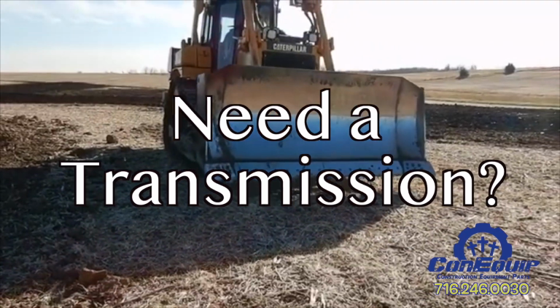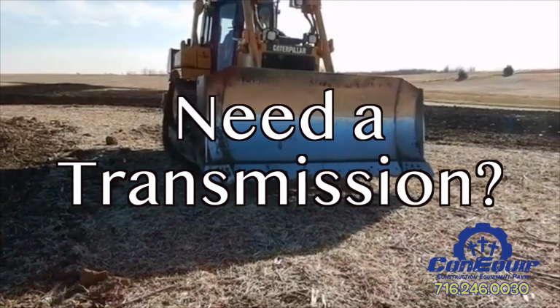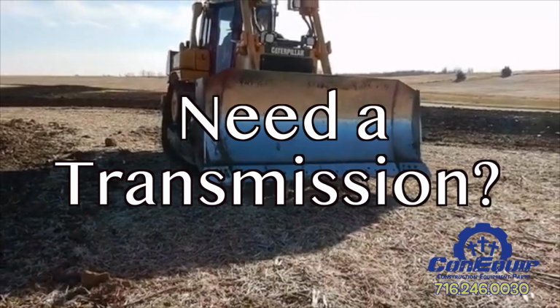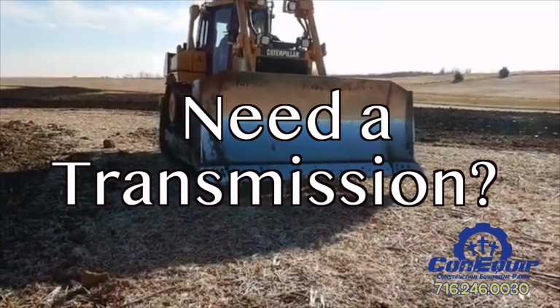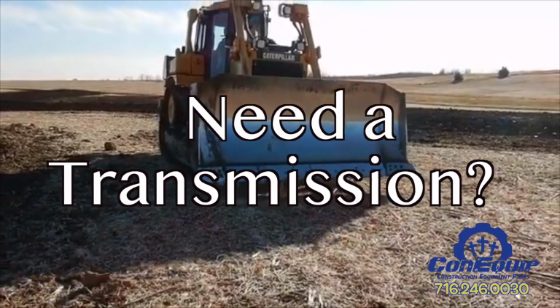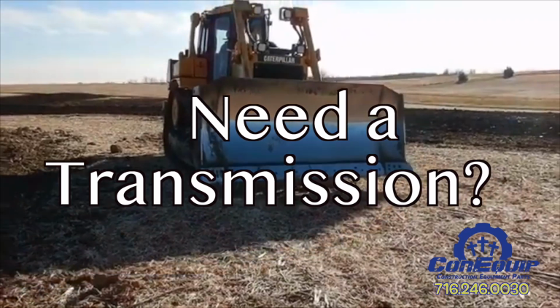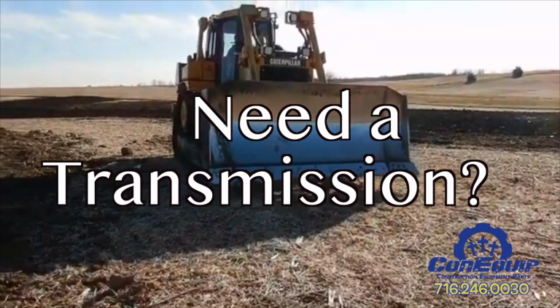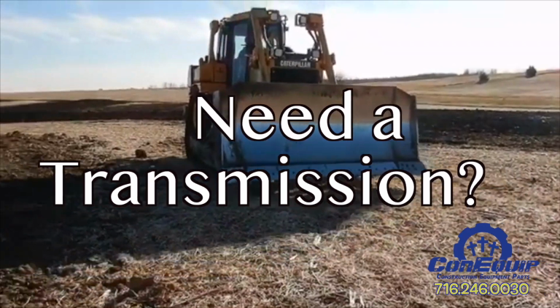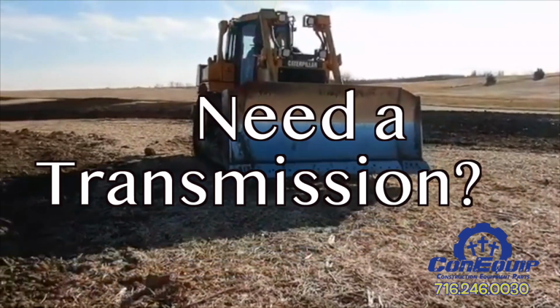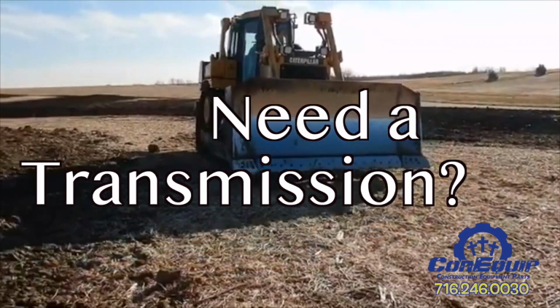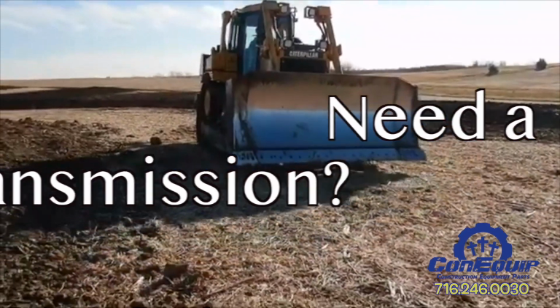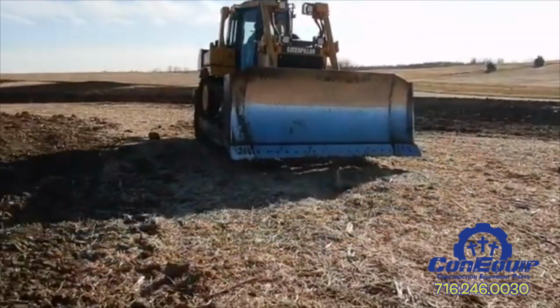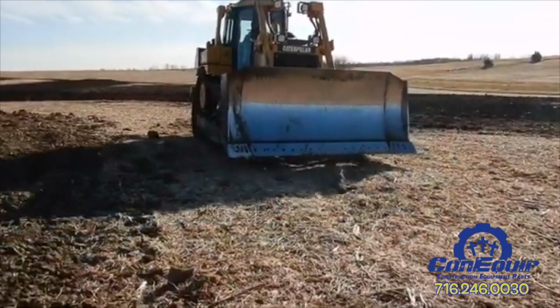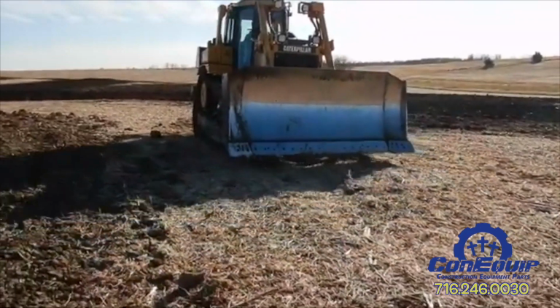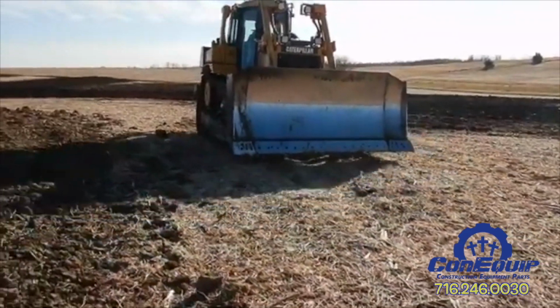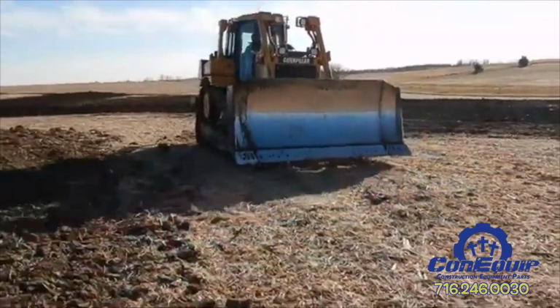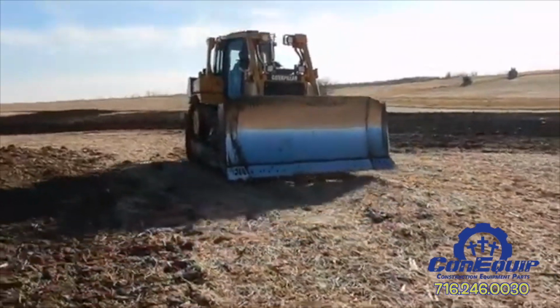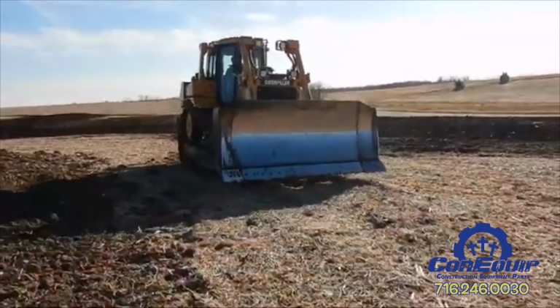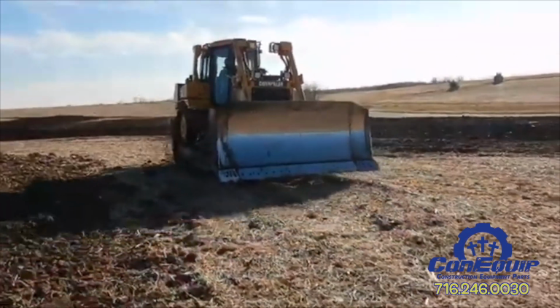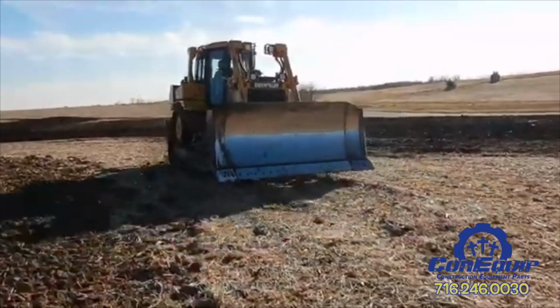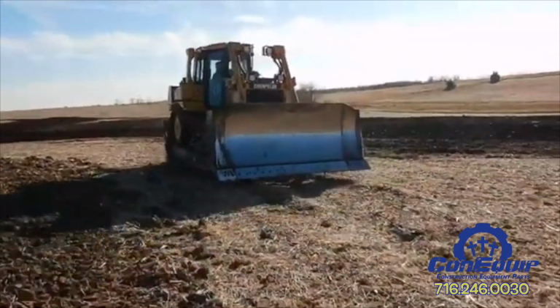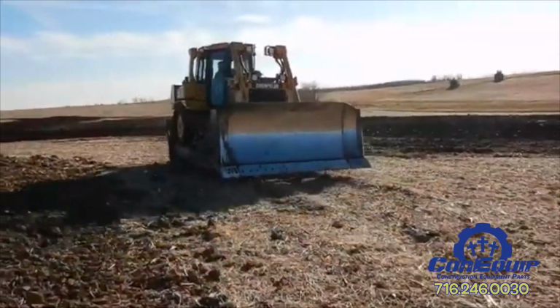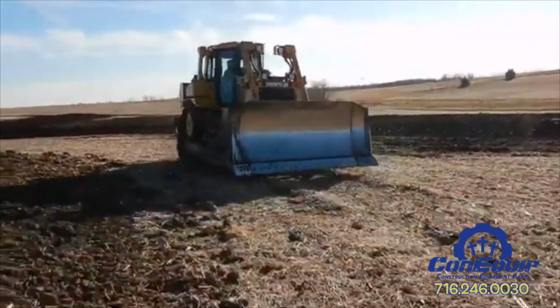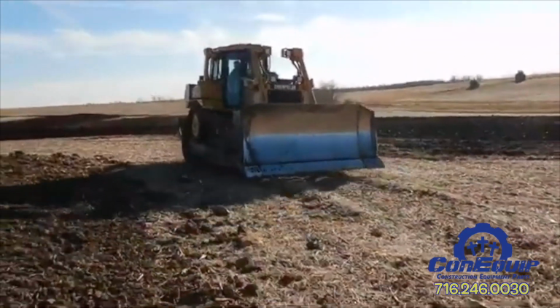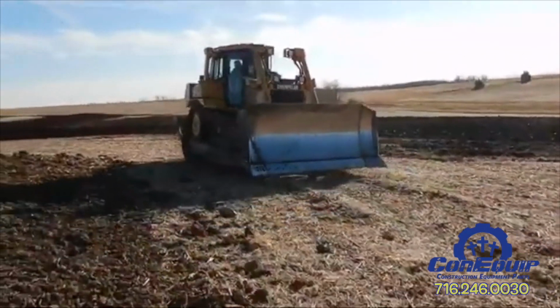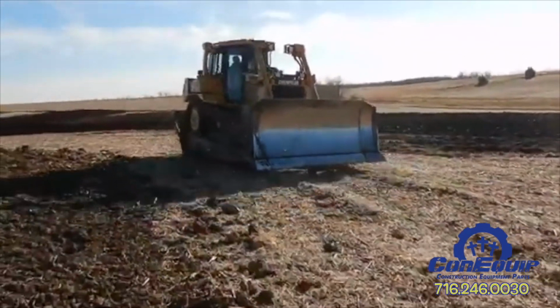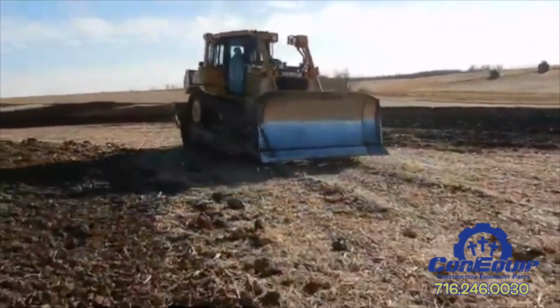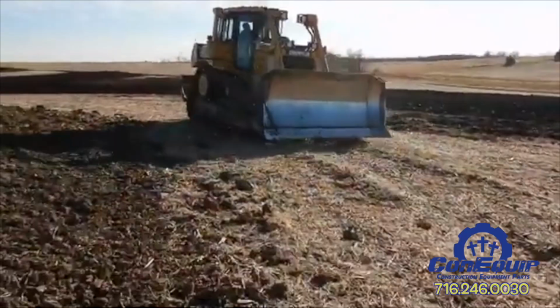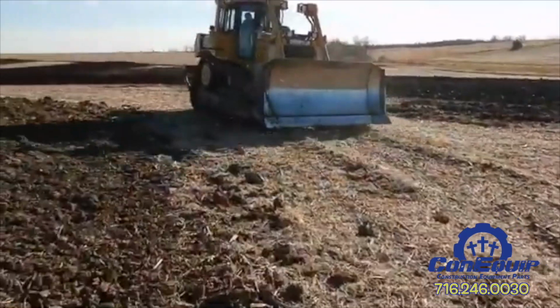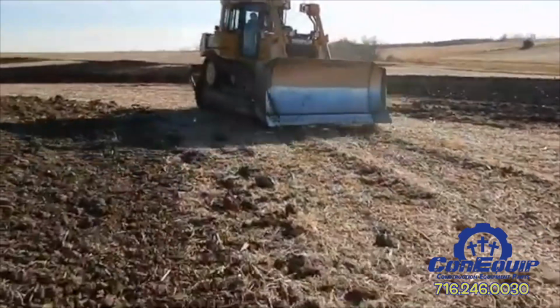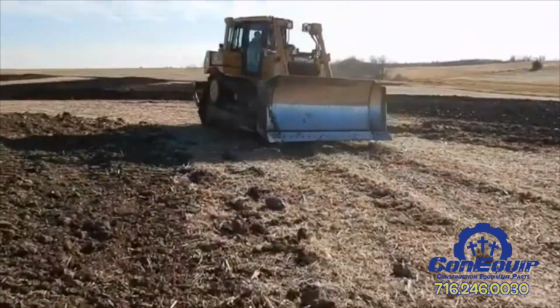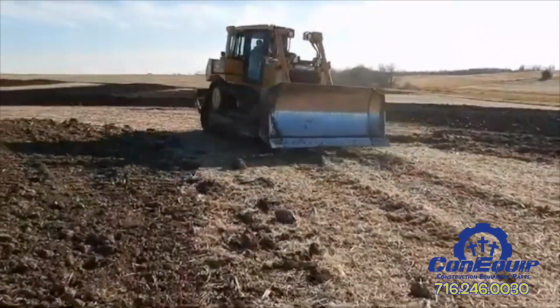If you need transmission parts or a complete transmission, be sure to give Coniclip Parts a call today.